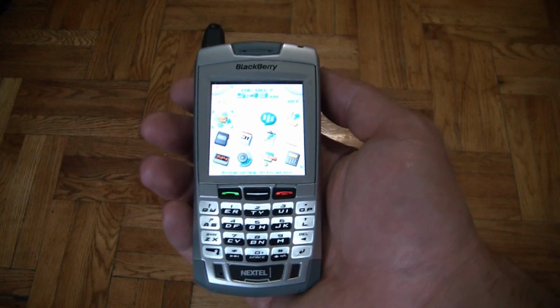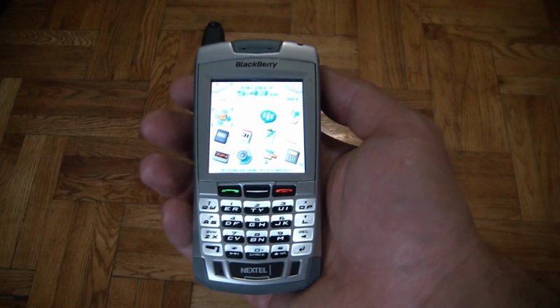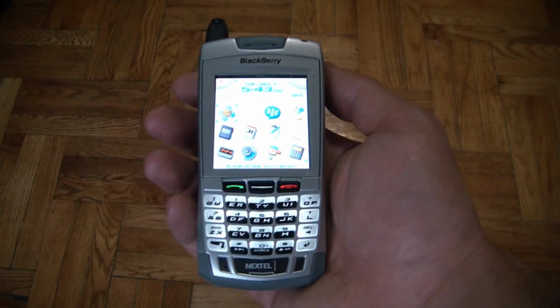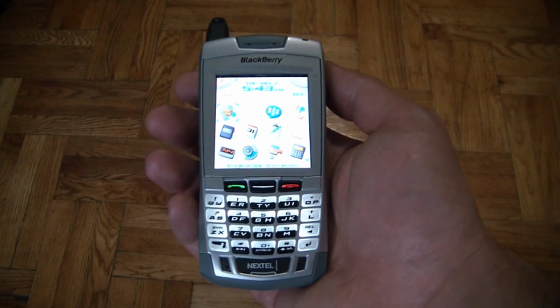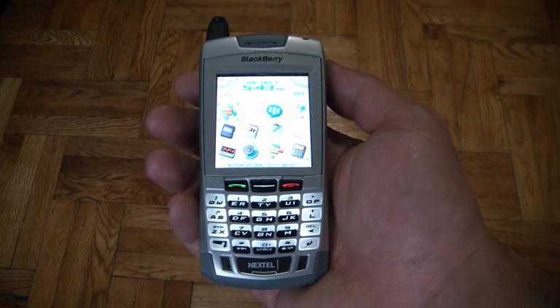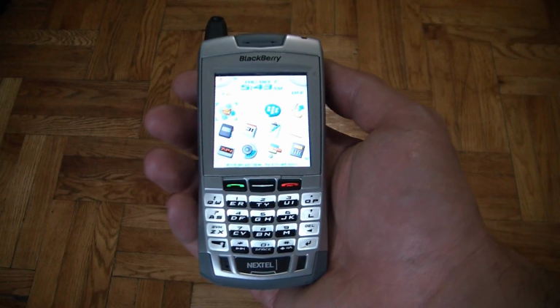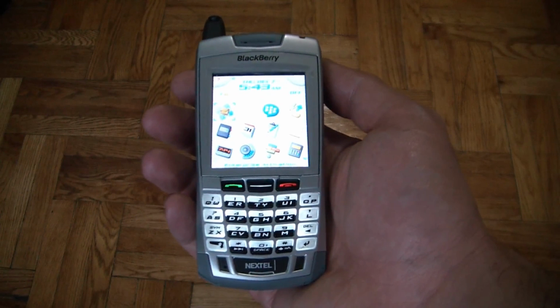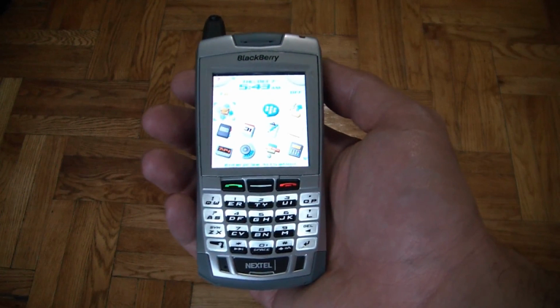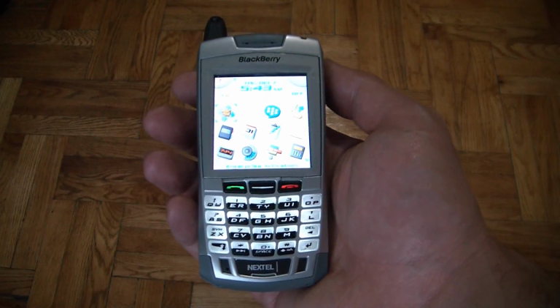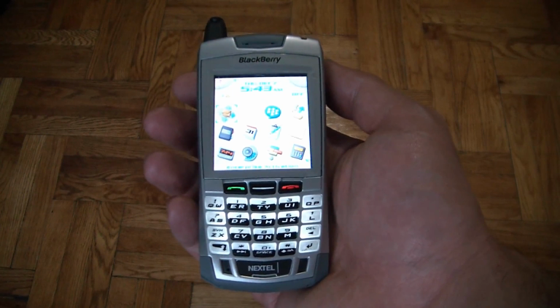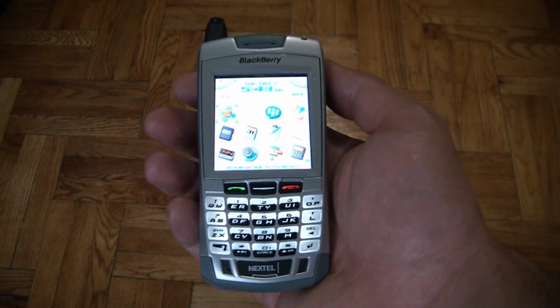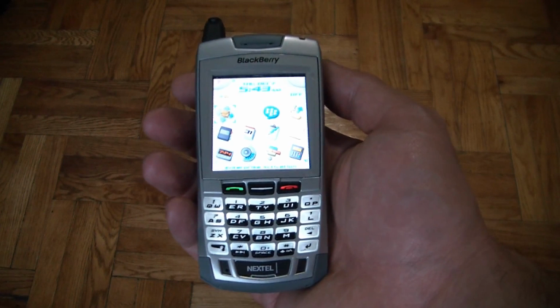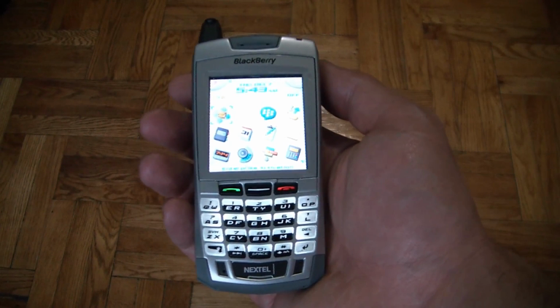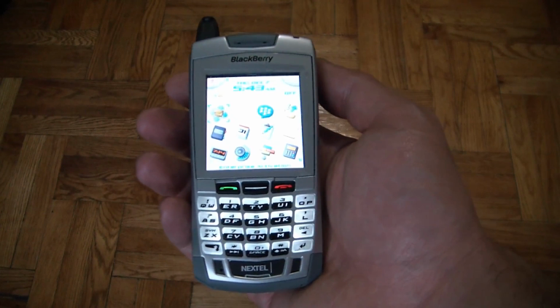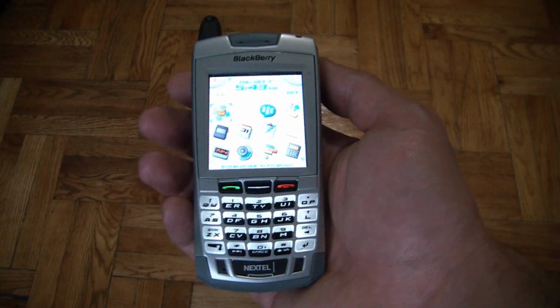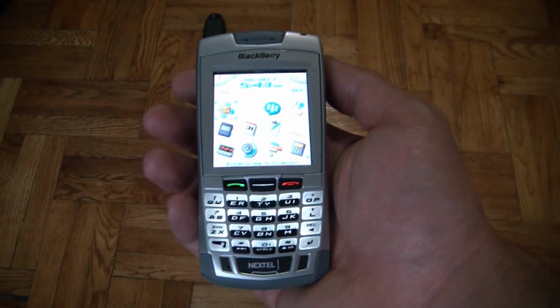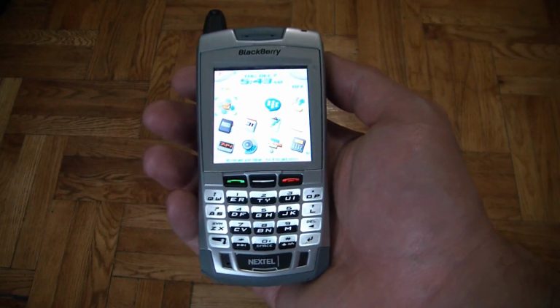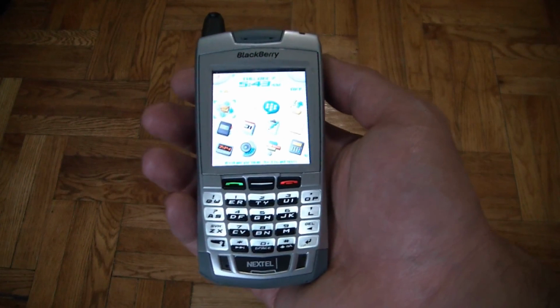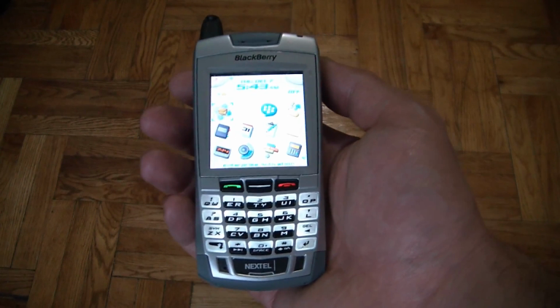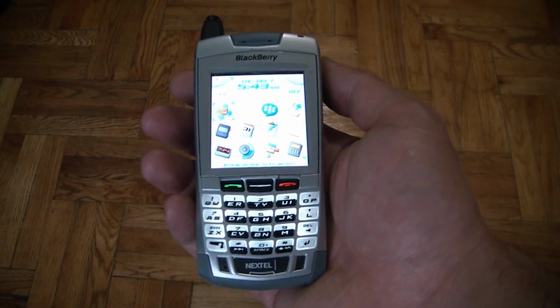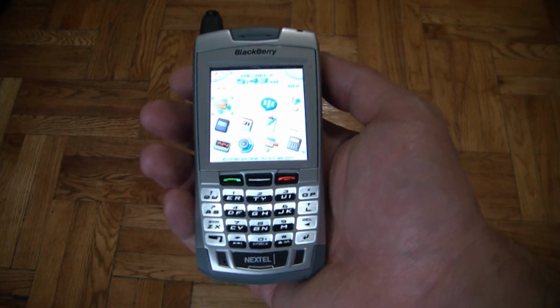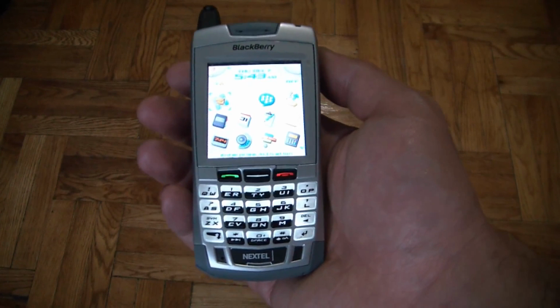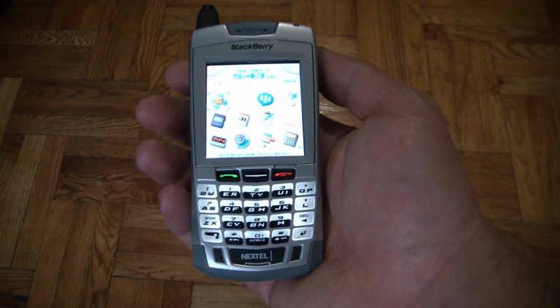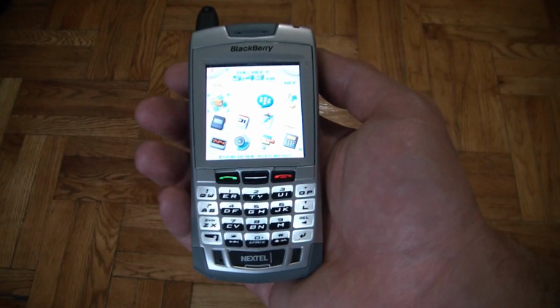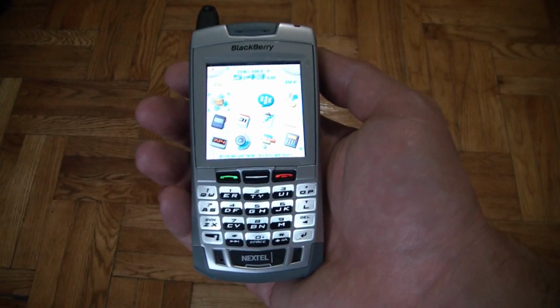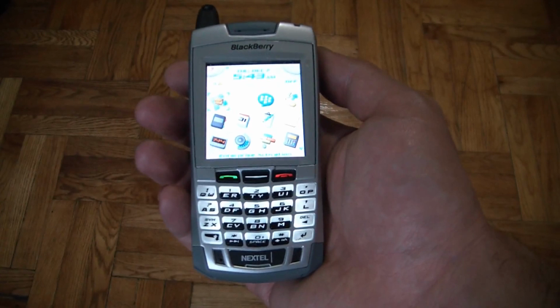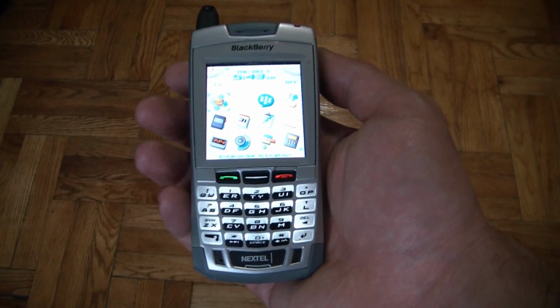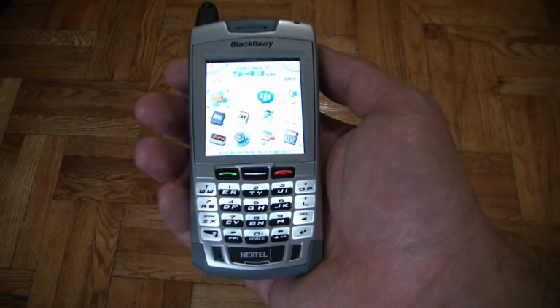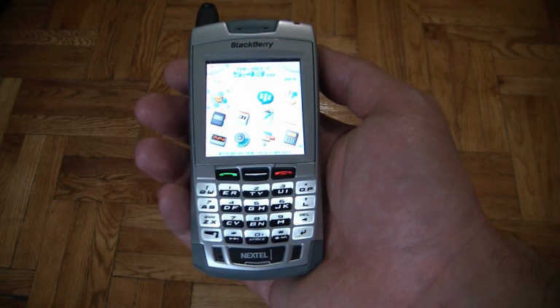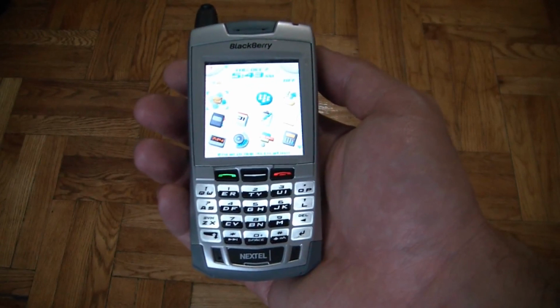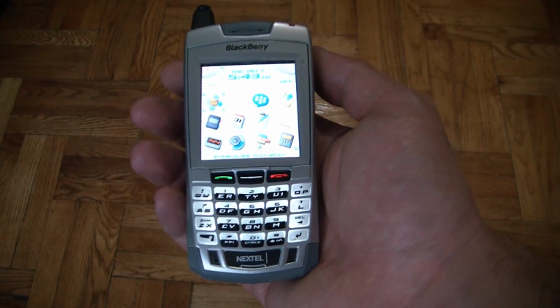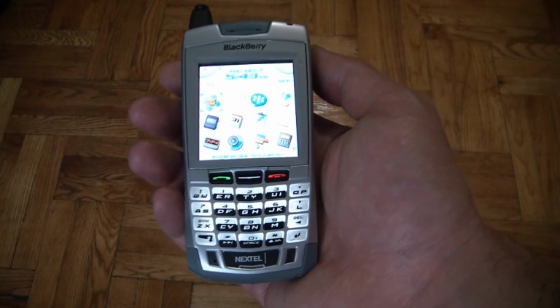In this tutorial, I'm going to show you how to erase the data on a BlackBerry 7100i smartphone.